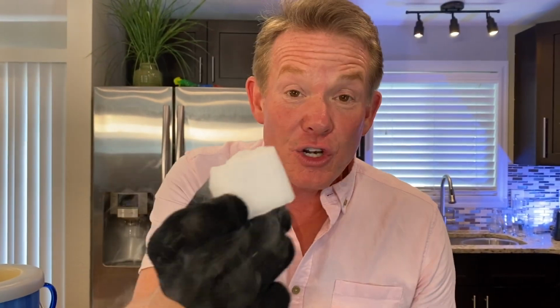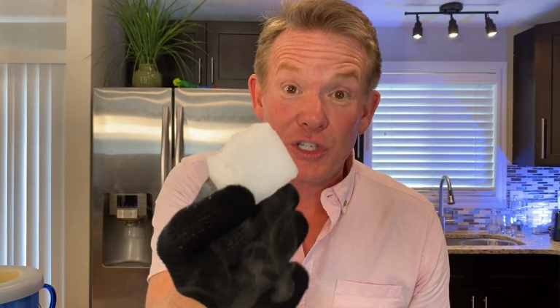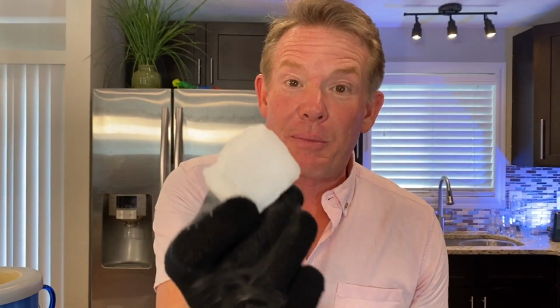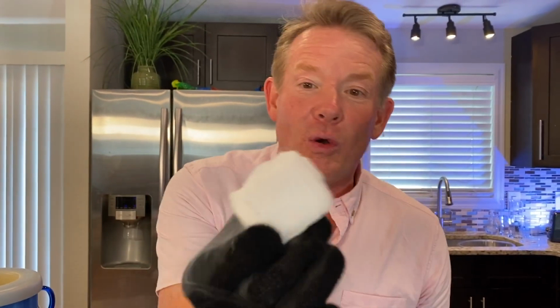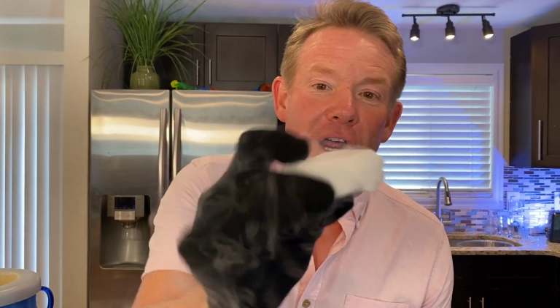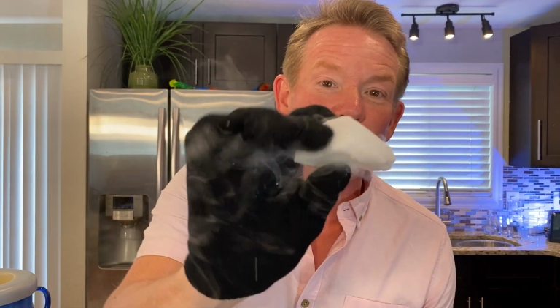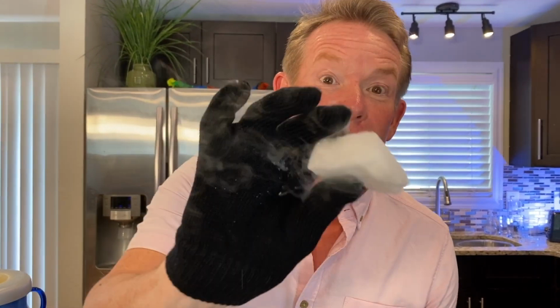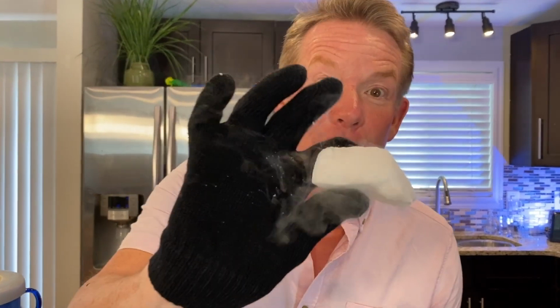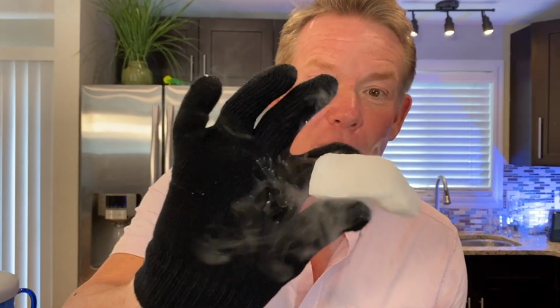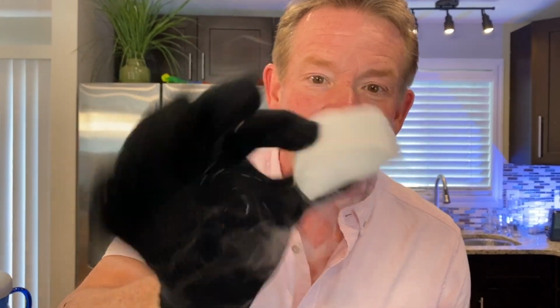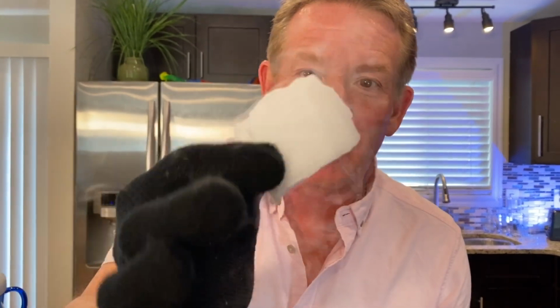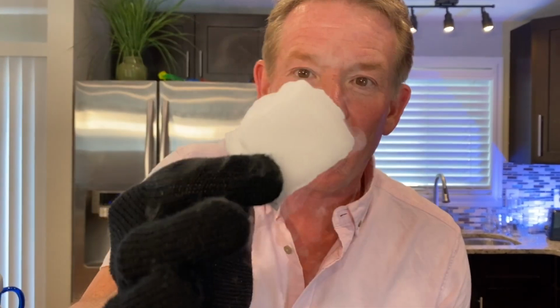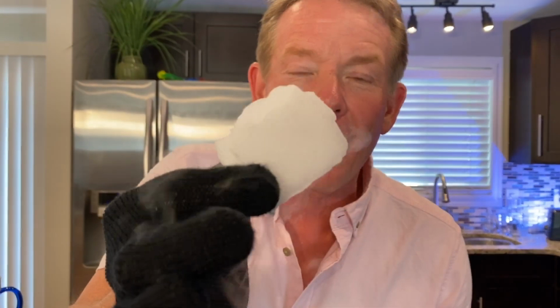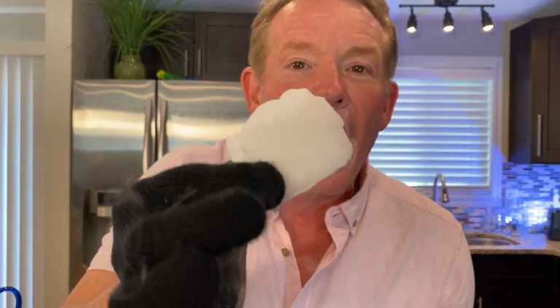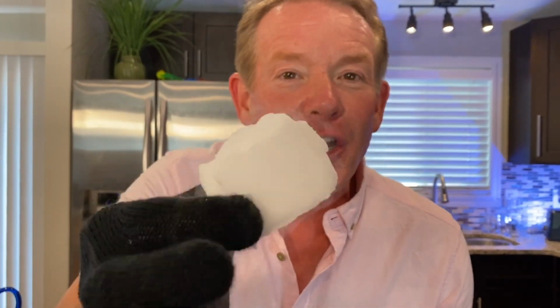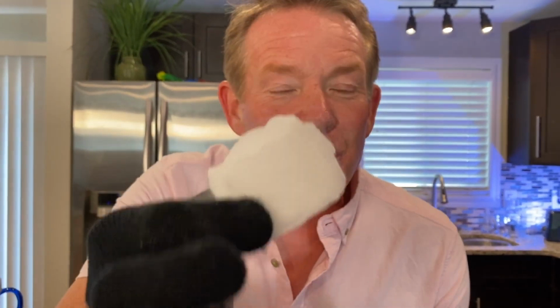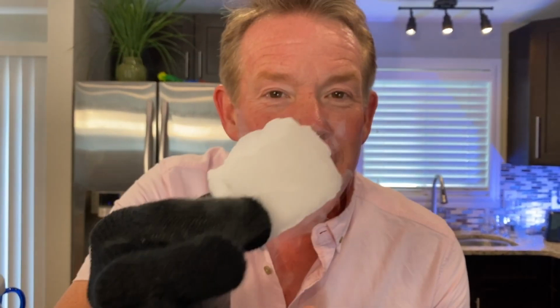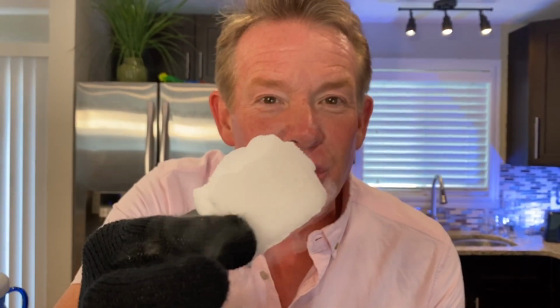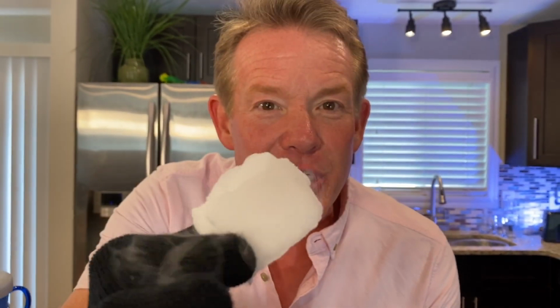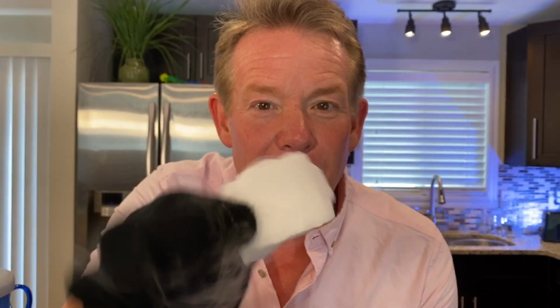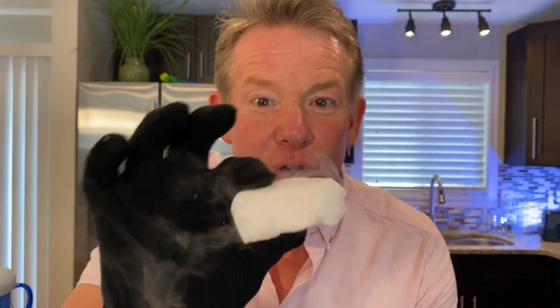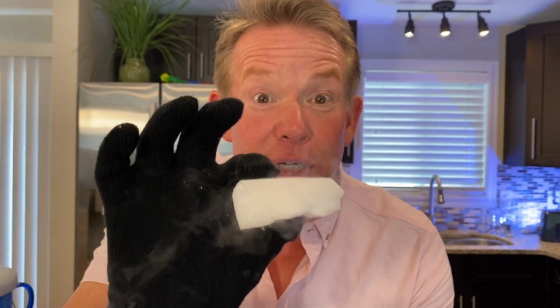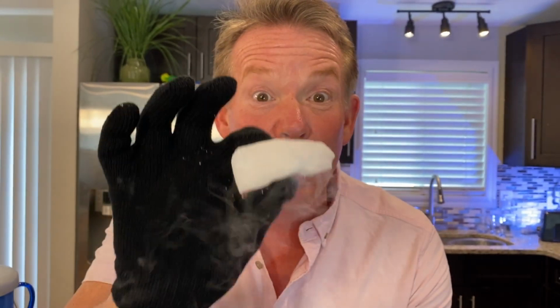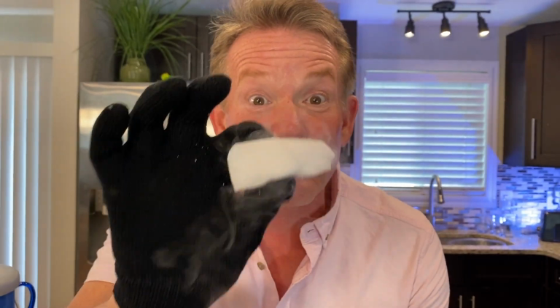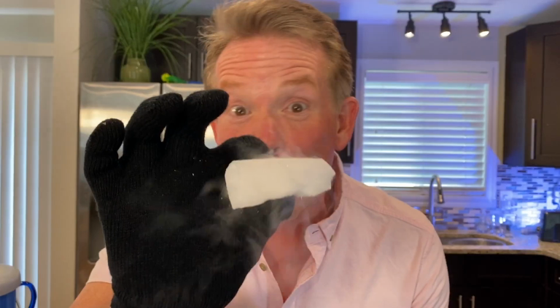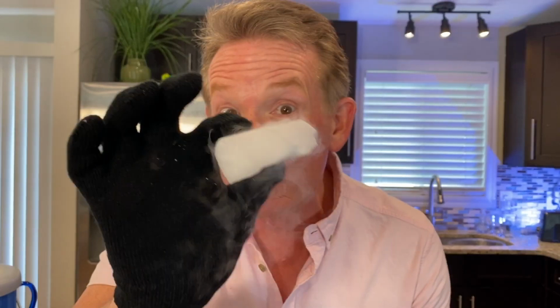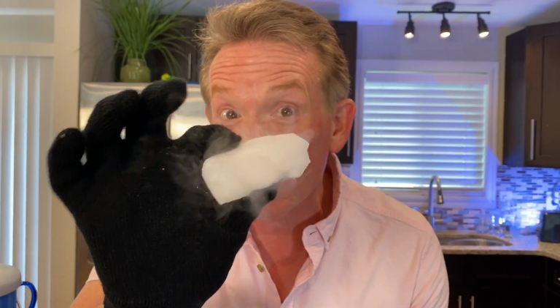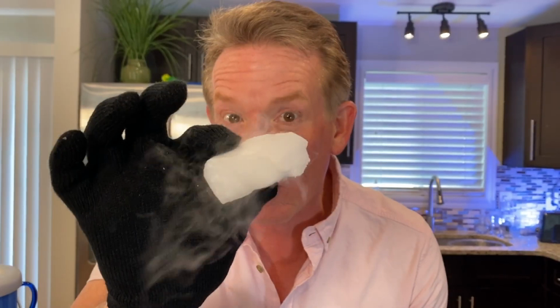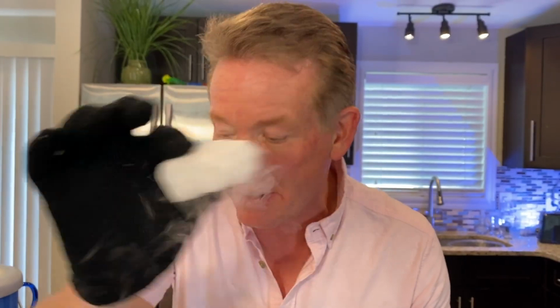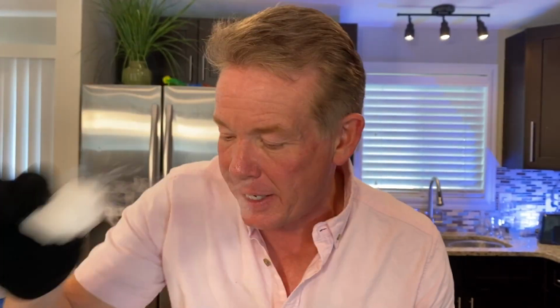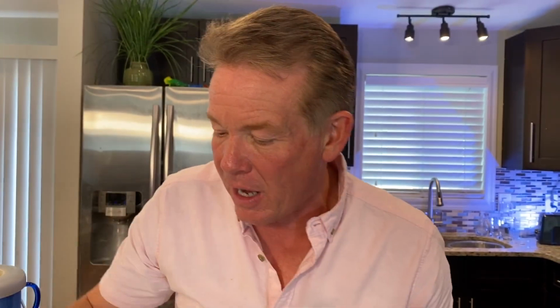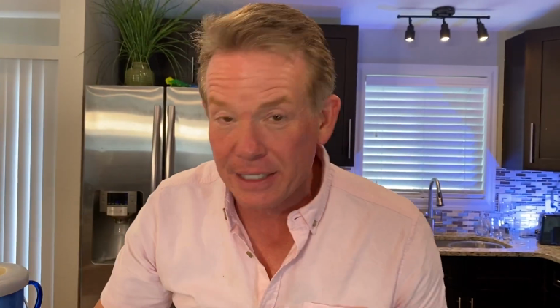Notice I'm holding on to it because I'm wearing a glove. It's 110 degrees below zero — frozen carbon dioxide.